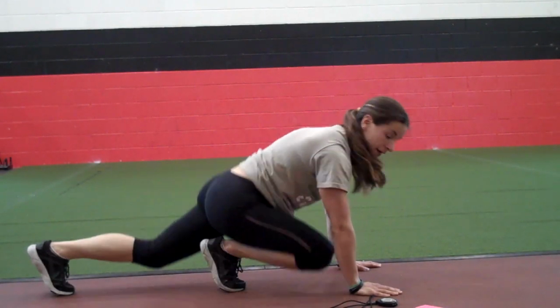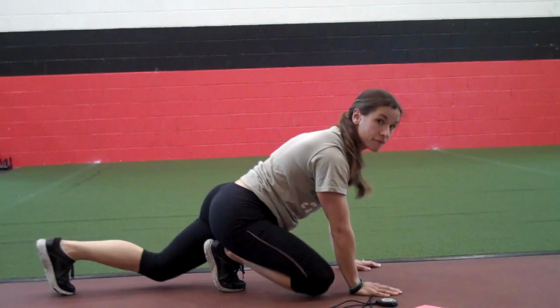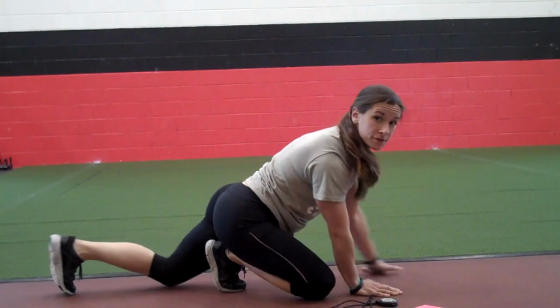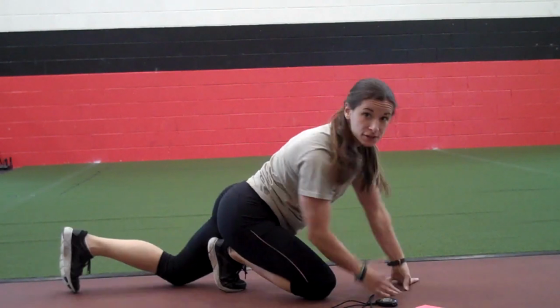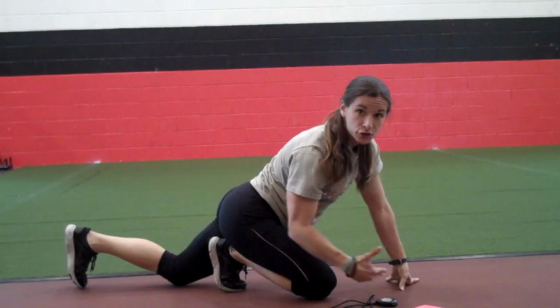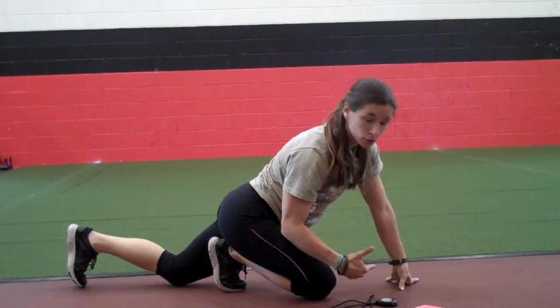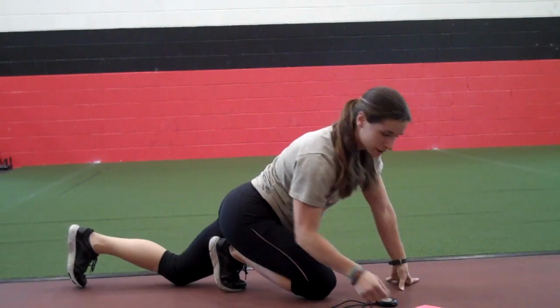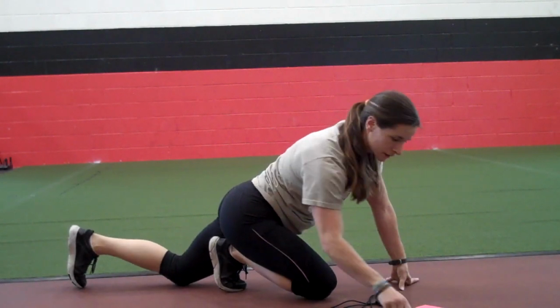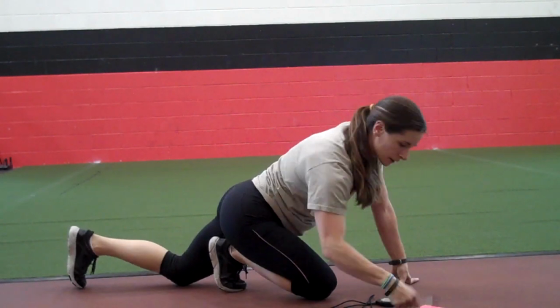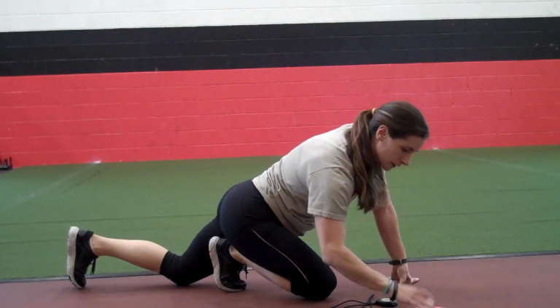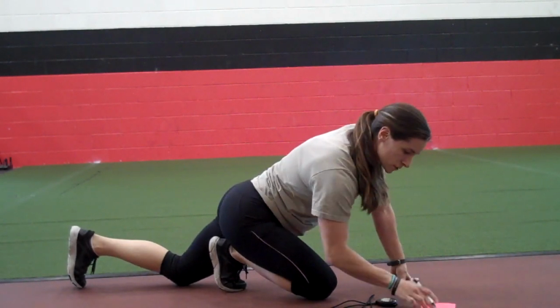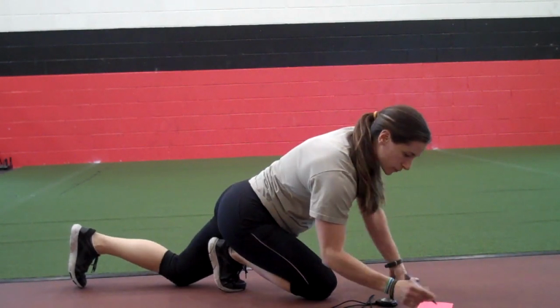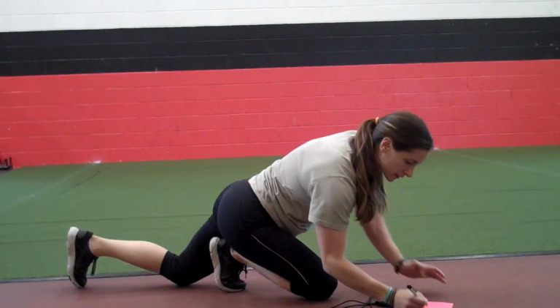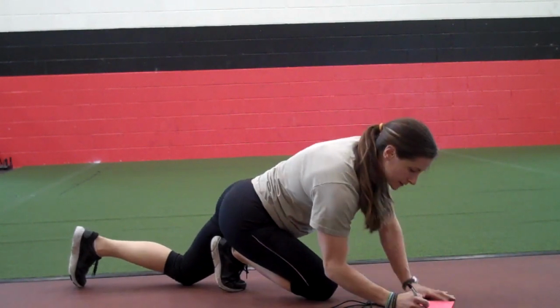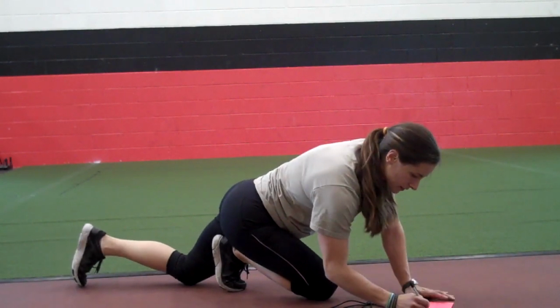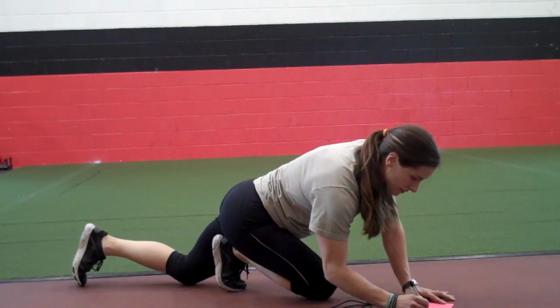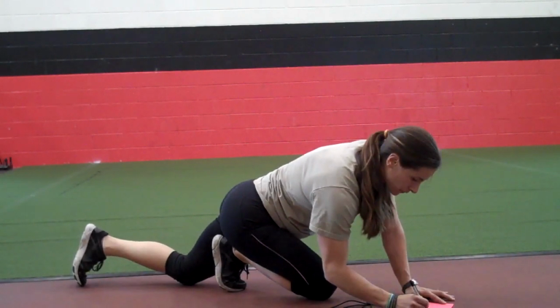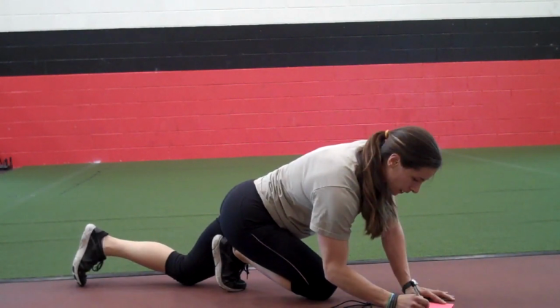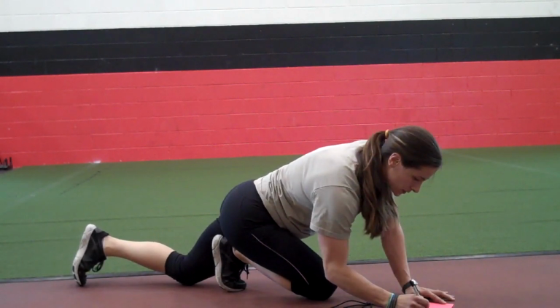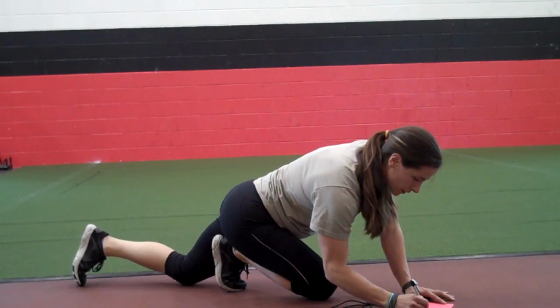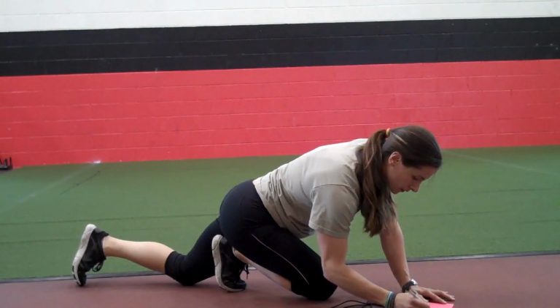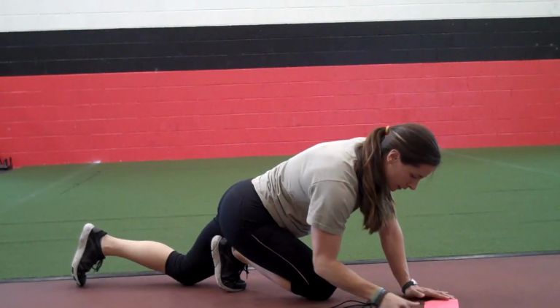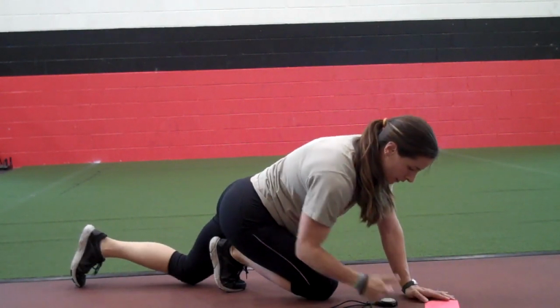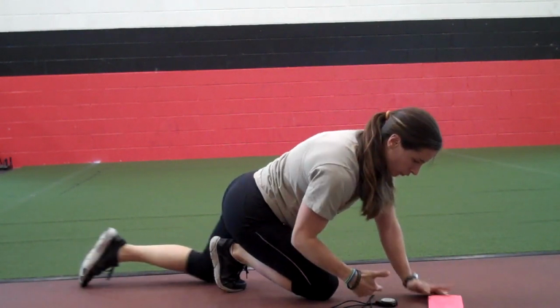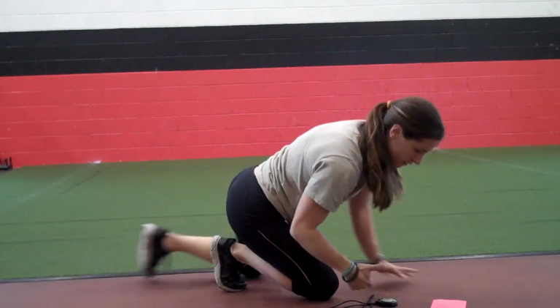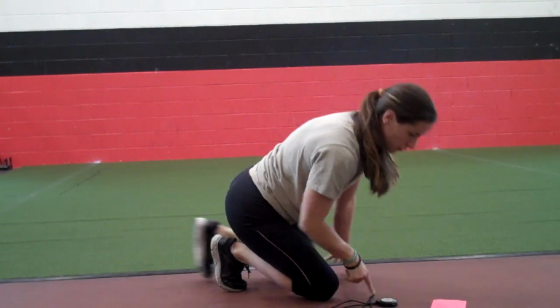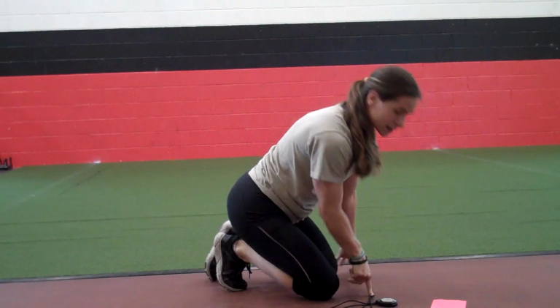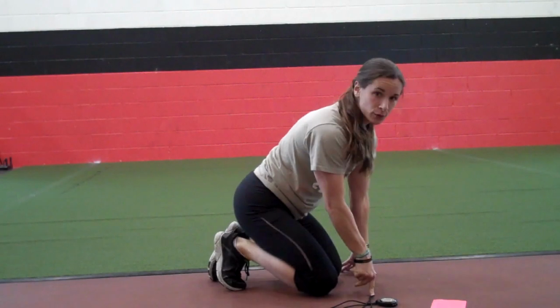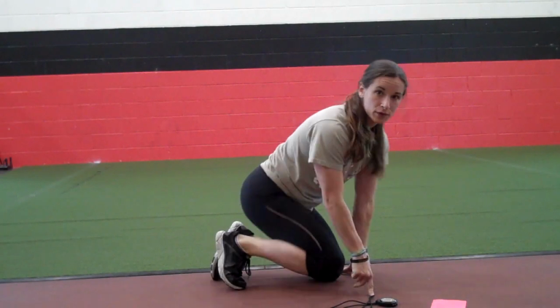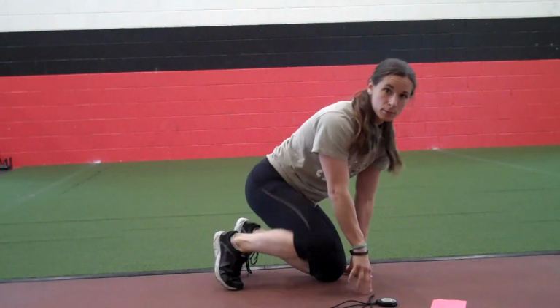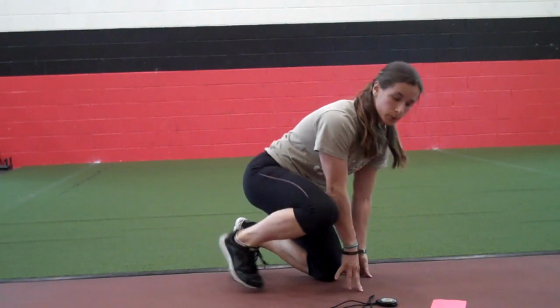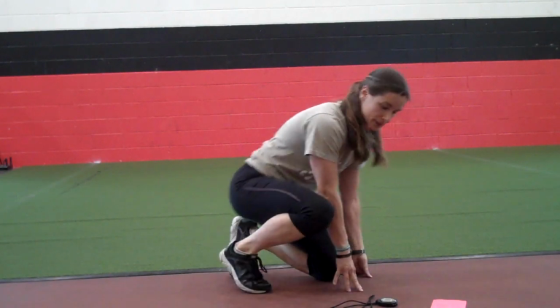I've got 52, so I'm going to write that down next to the mountain climbers. Quick, short rest — we're going into burpees.